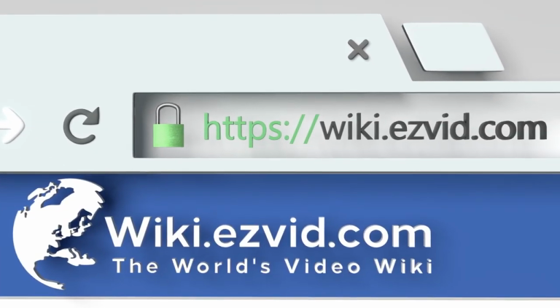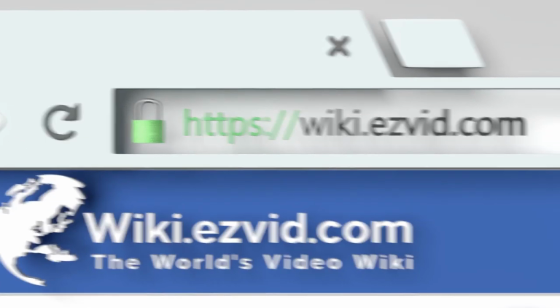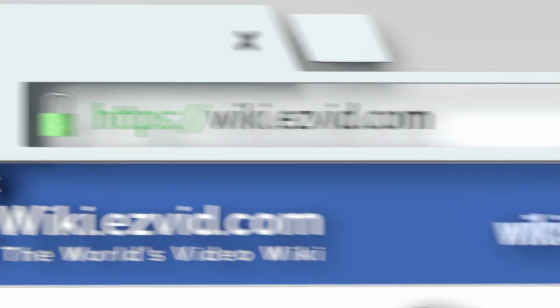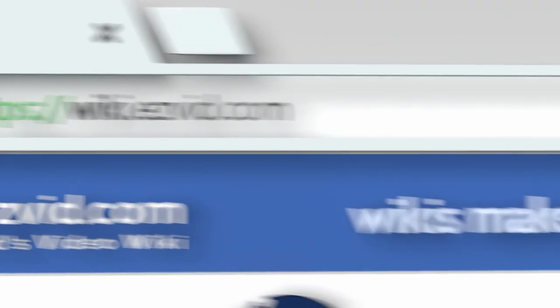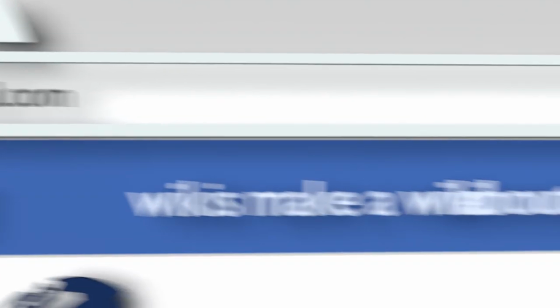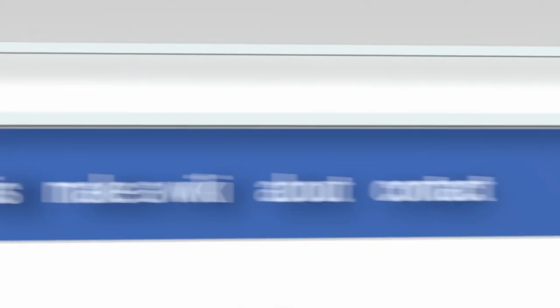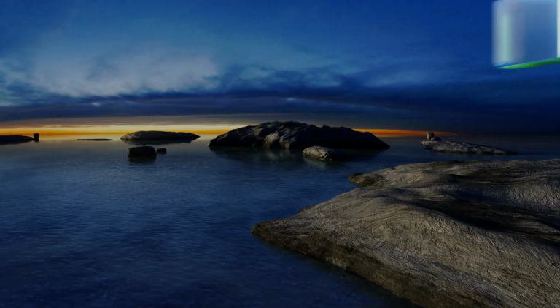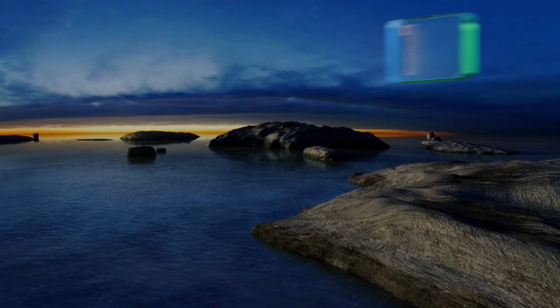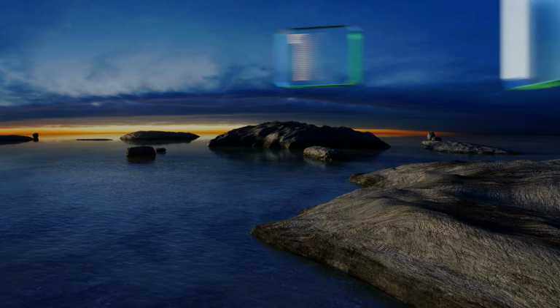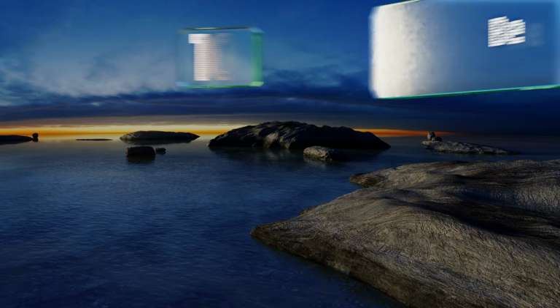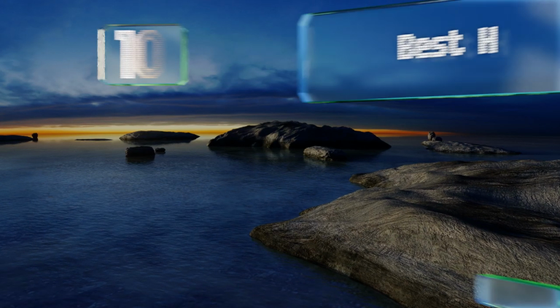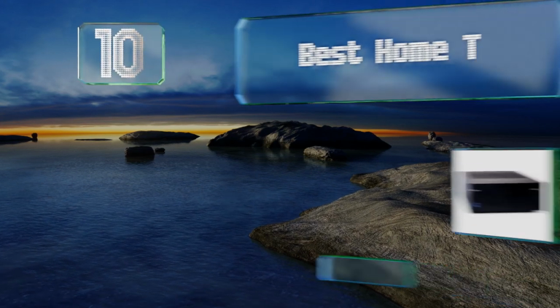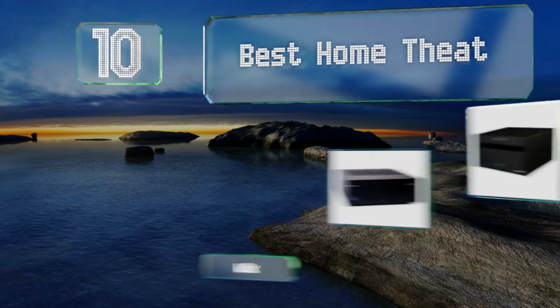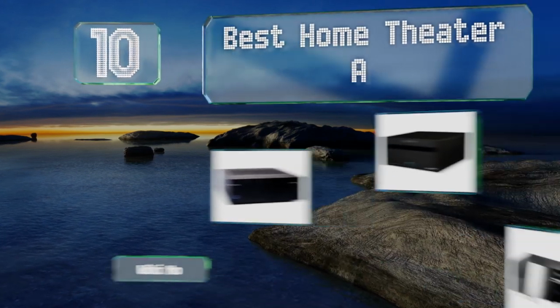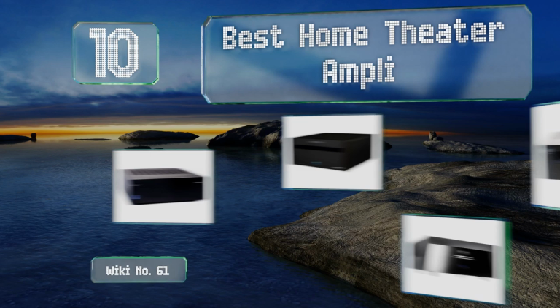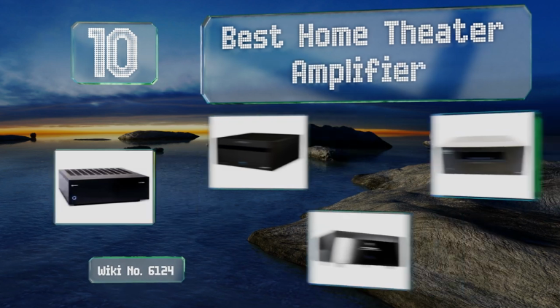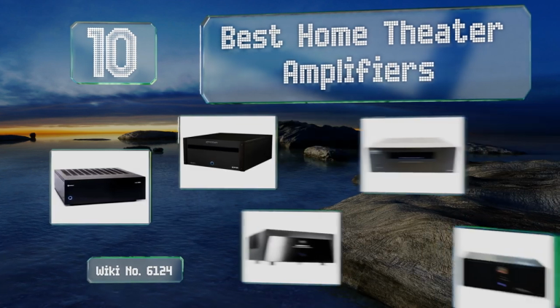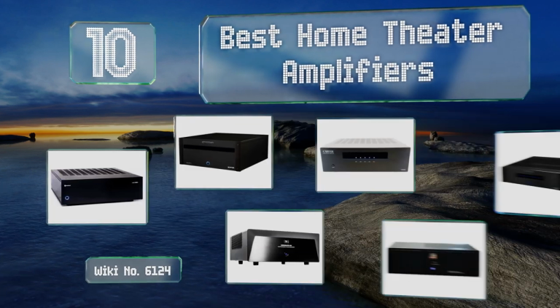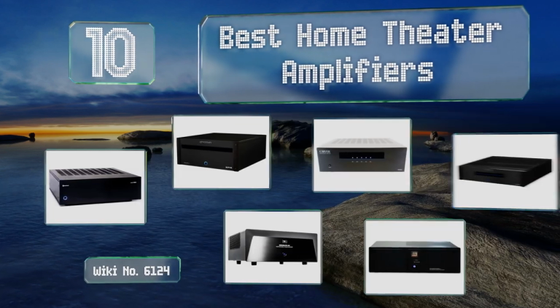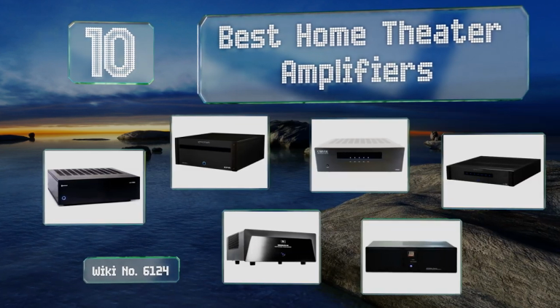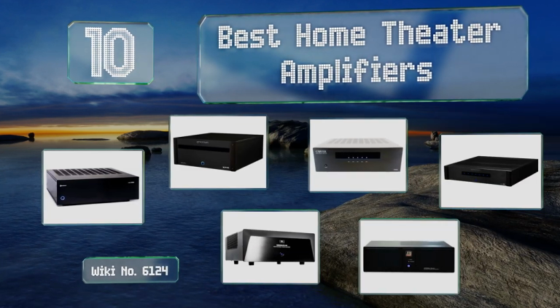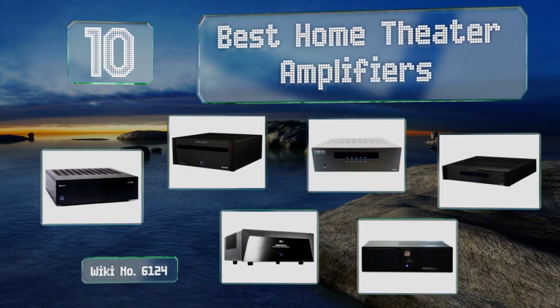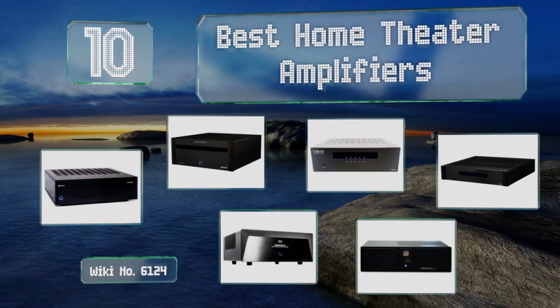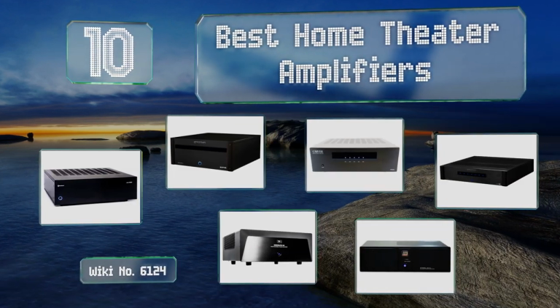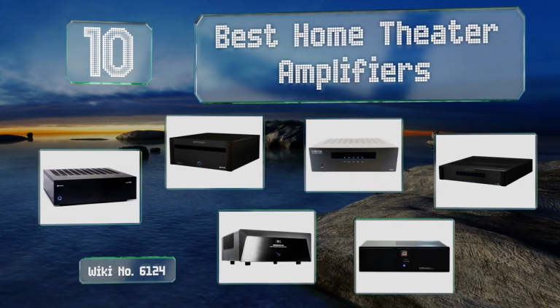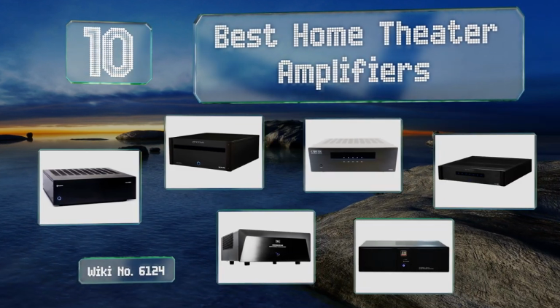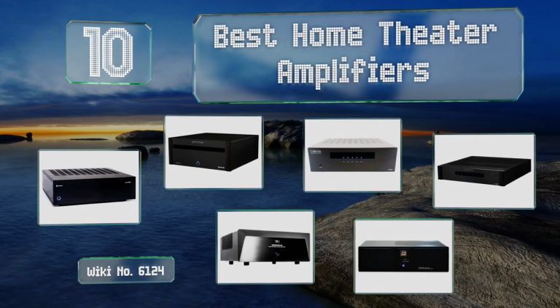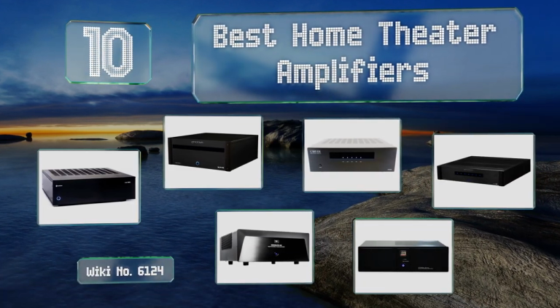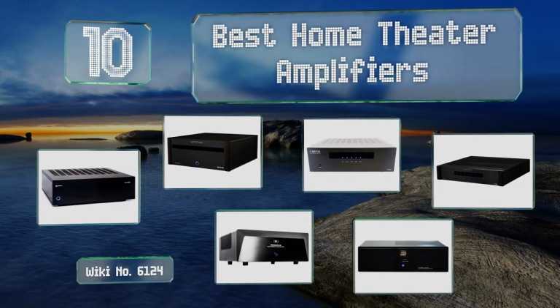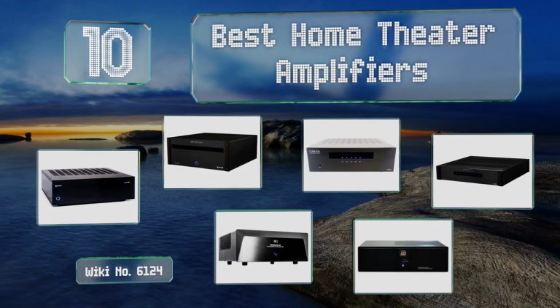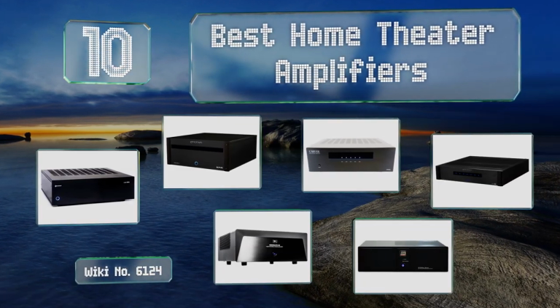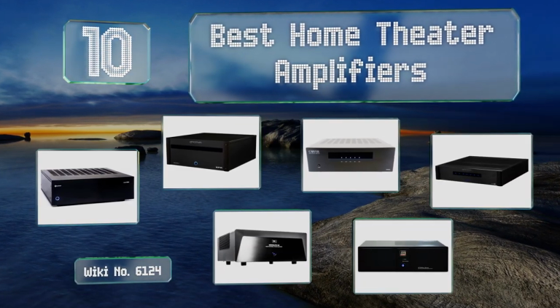EasyVid presents the 10 best home theater amplifiers. Let's get started with the list.